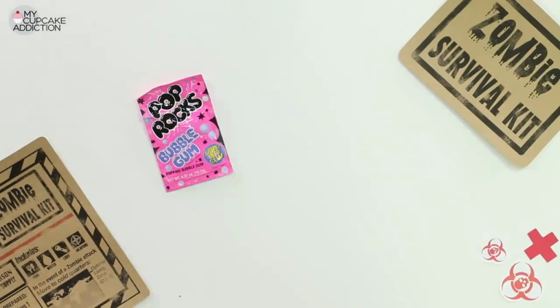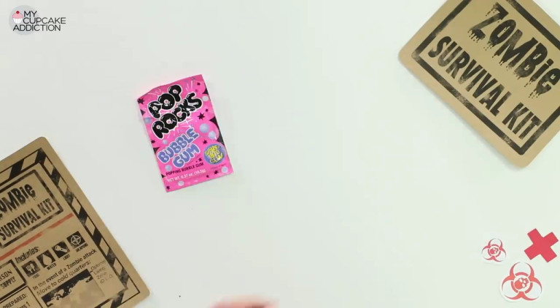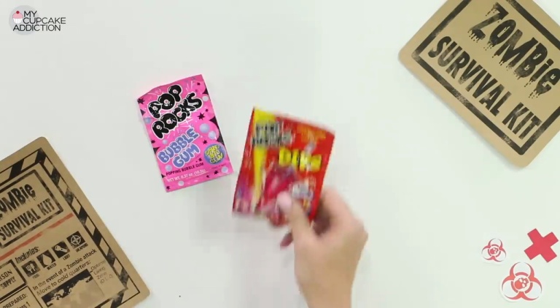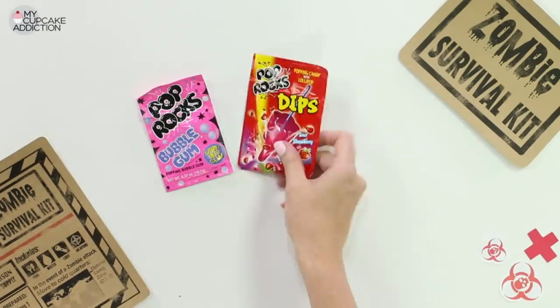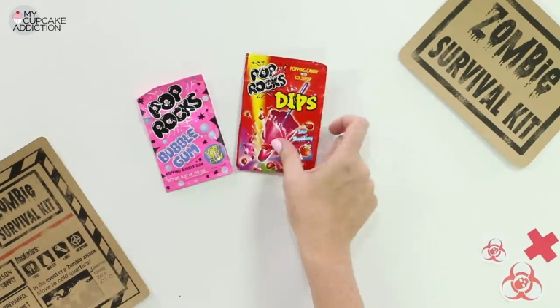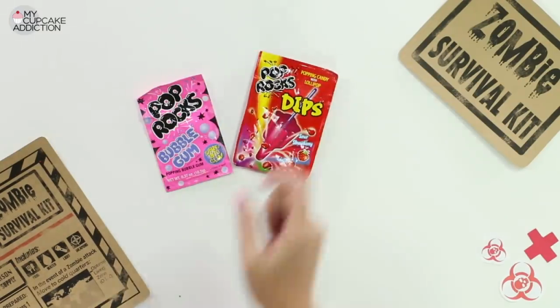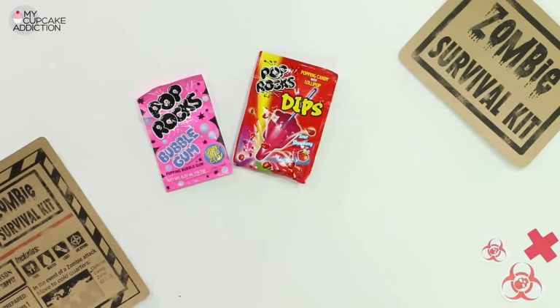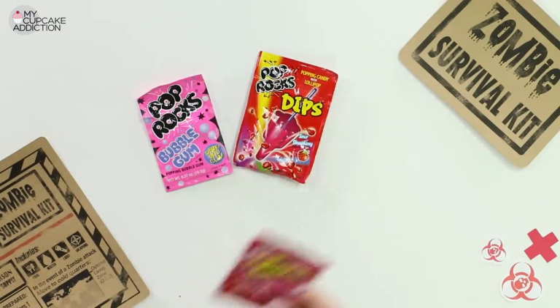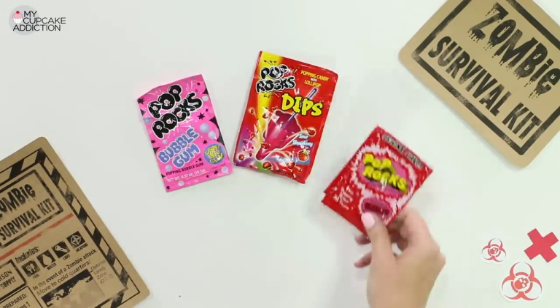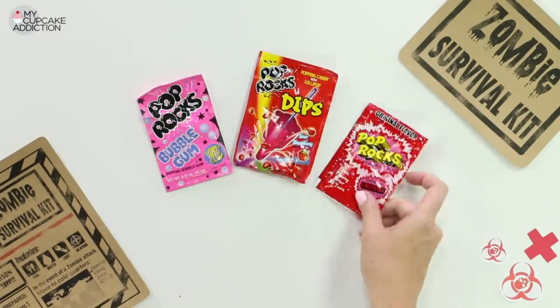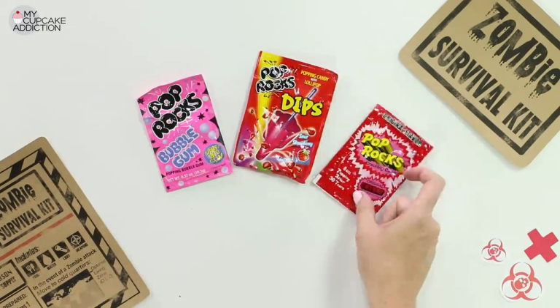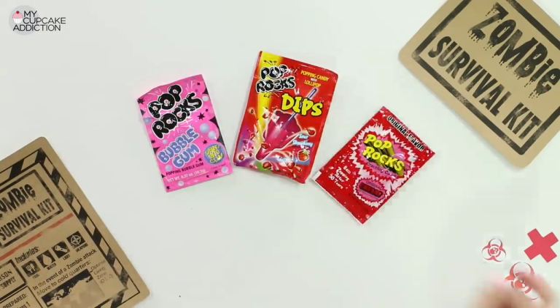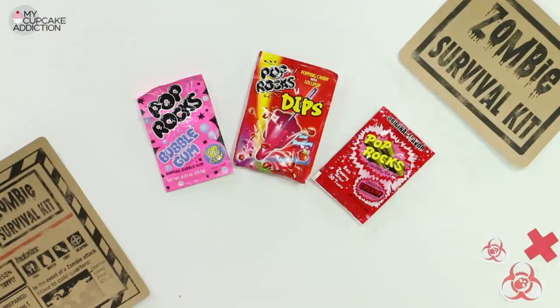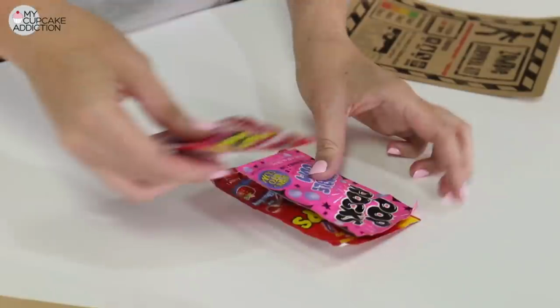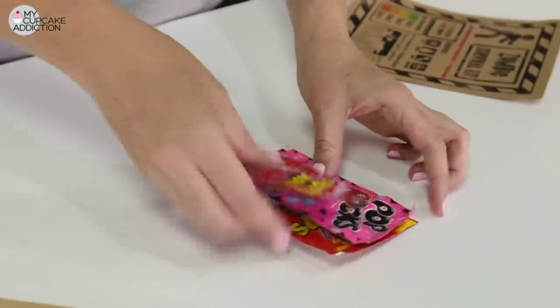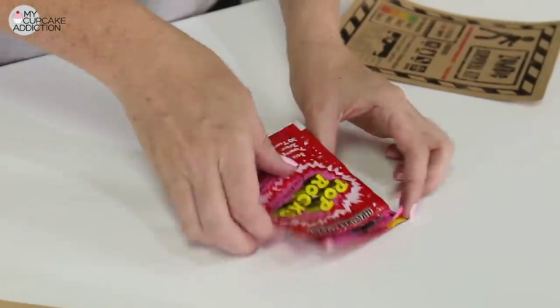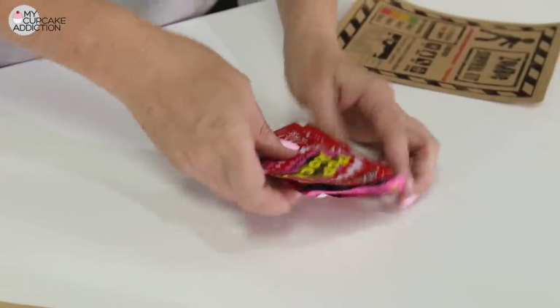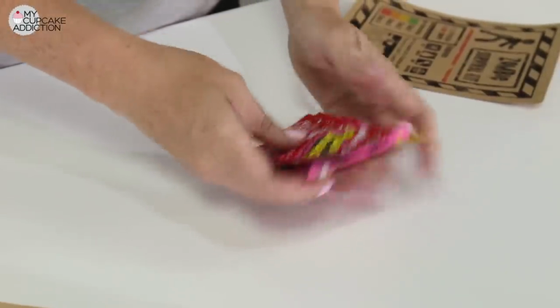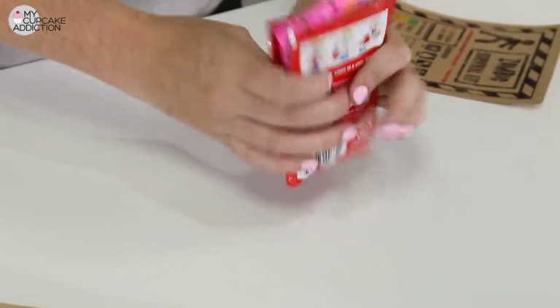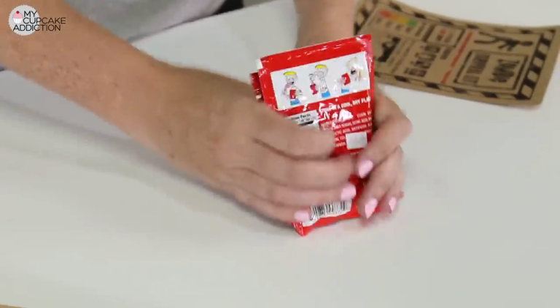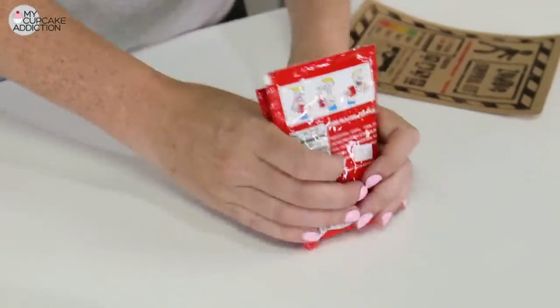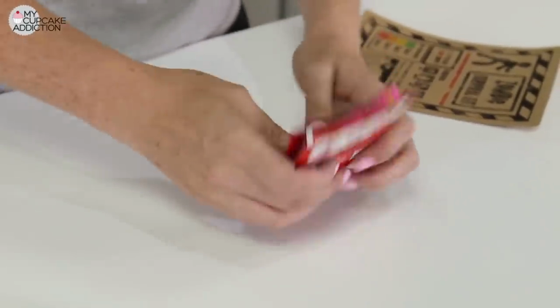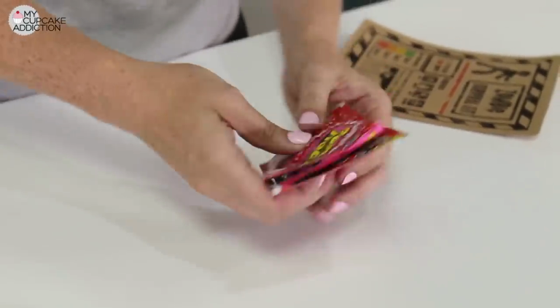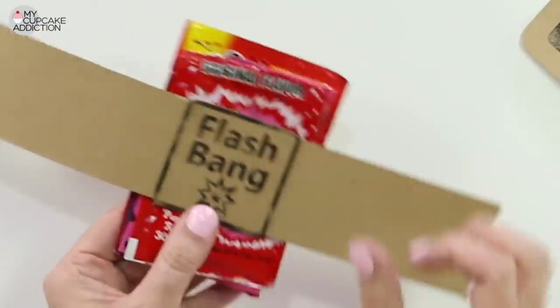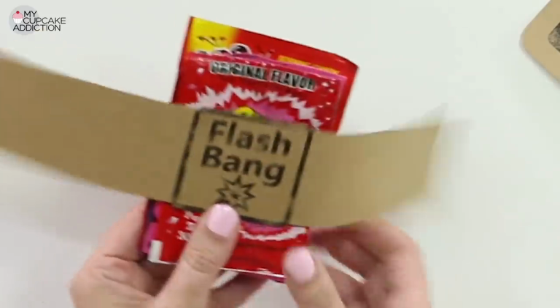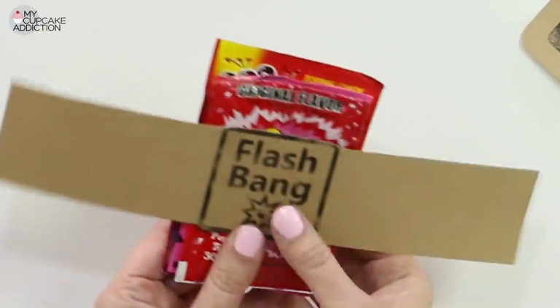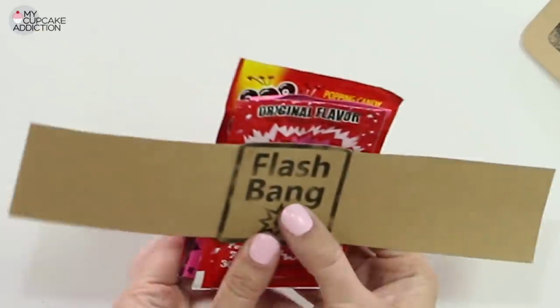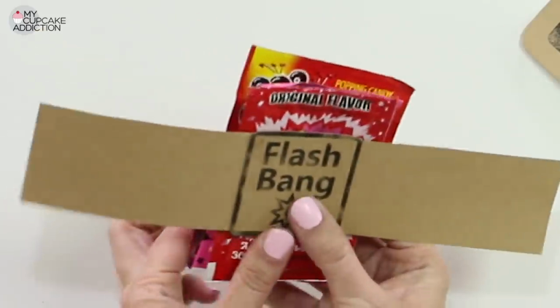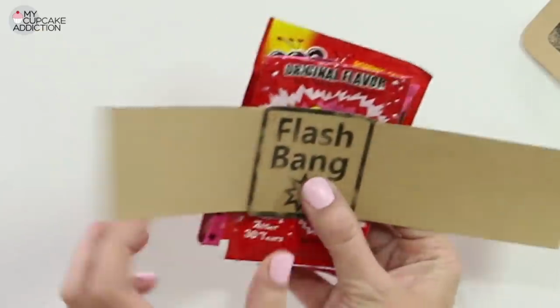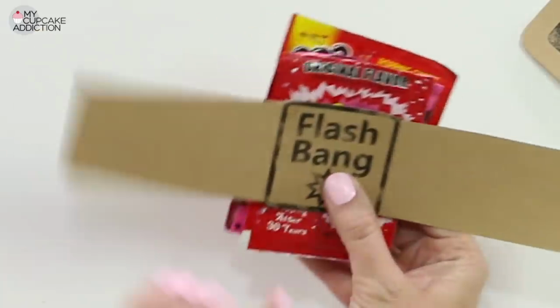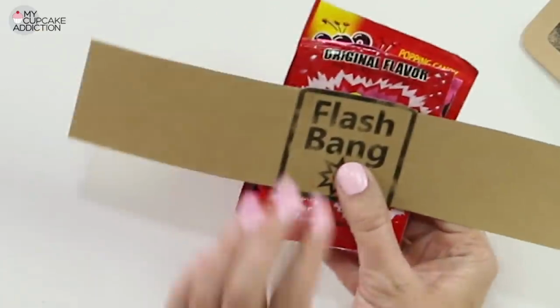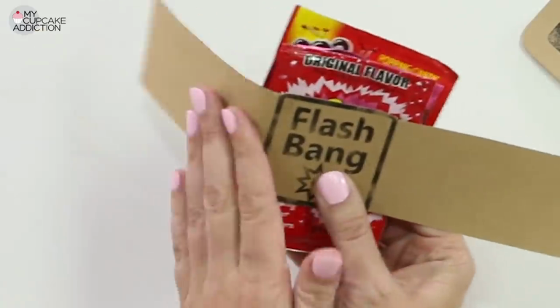My pop rocks are going to be my flash bangs, so I'm just going to piece them together and then tape their little template at the back.